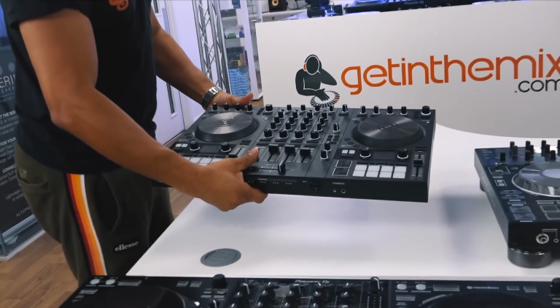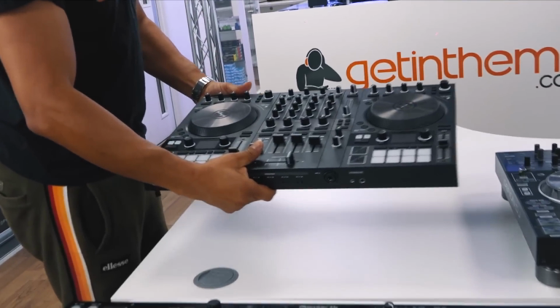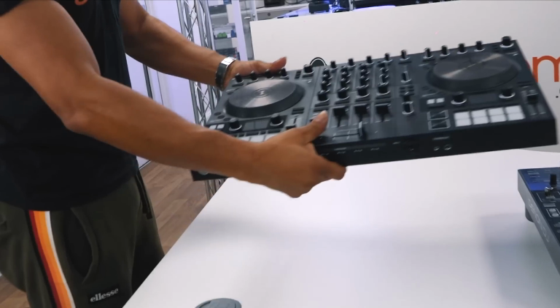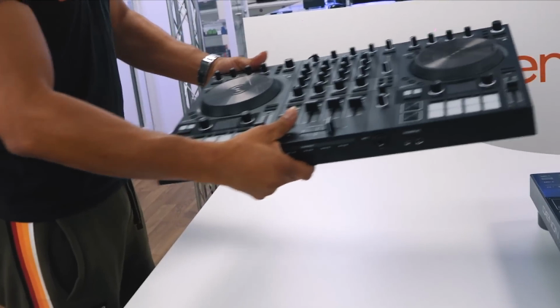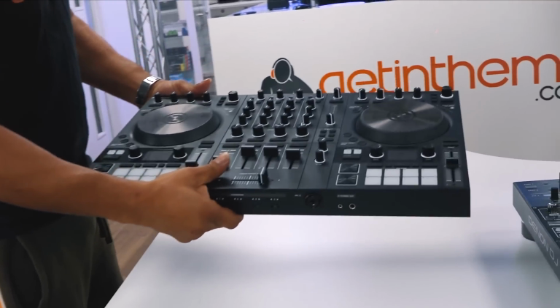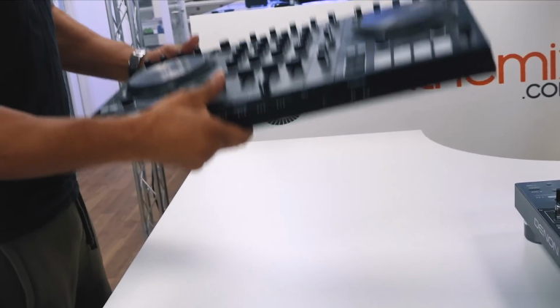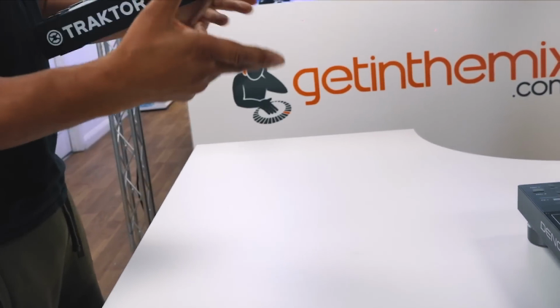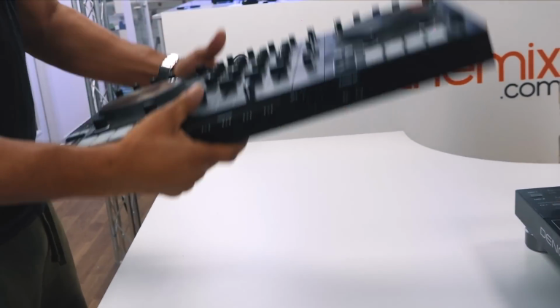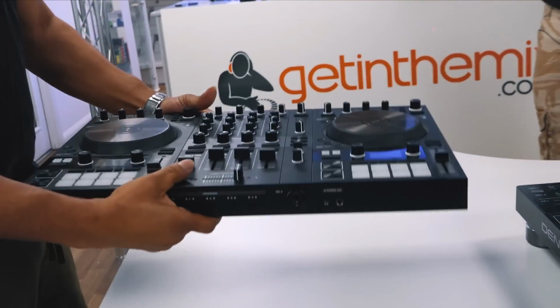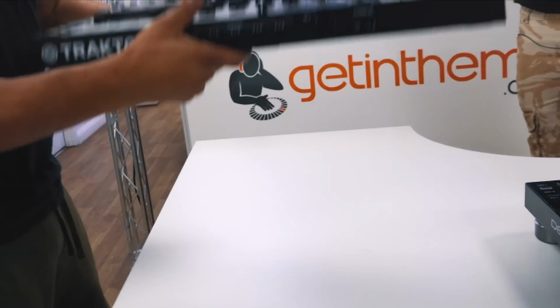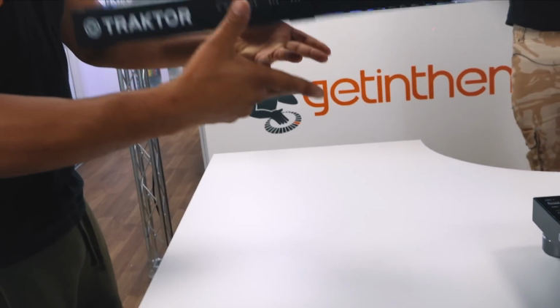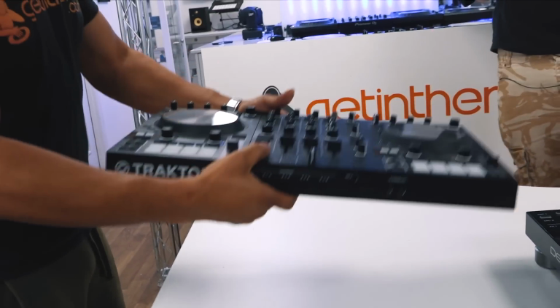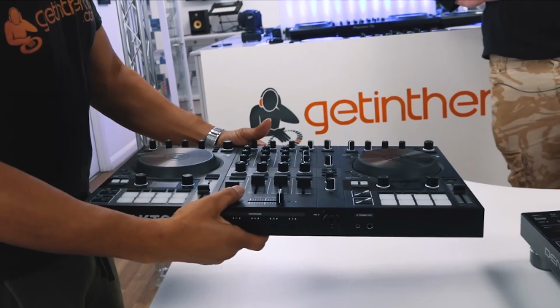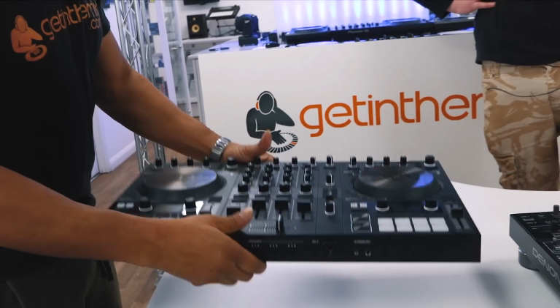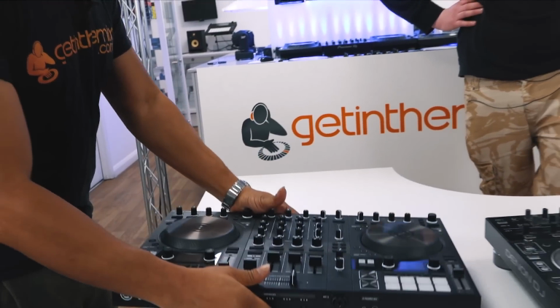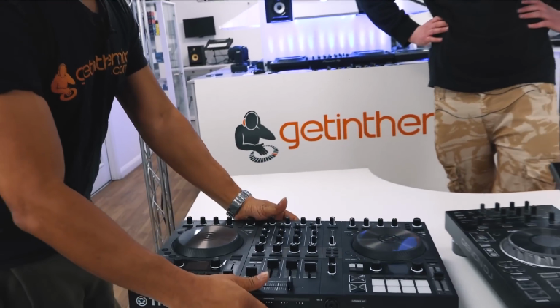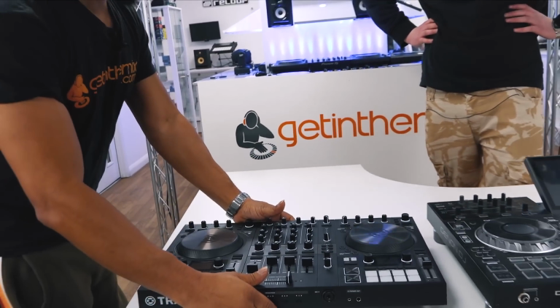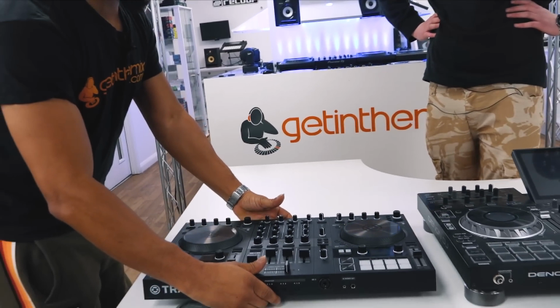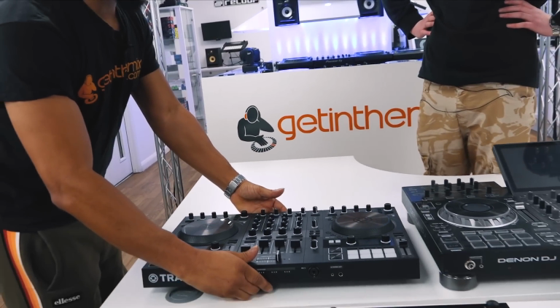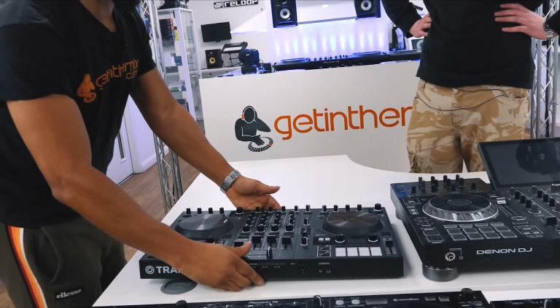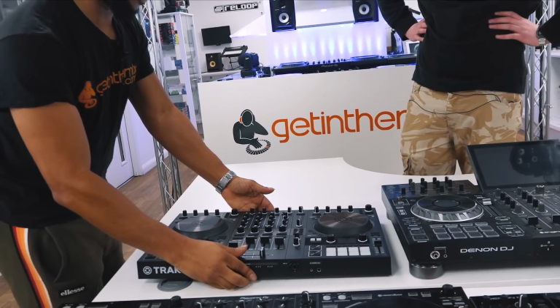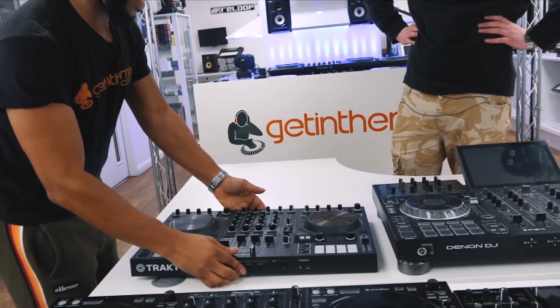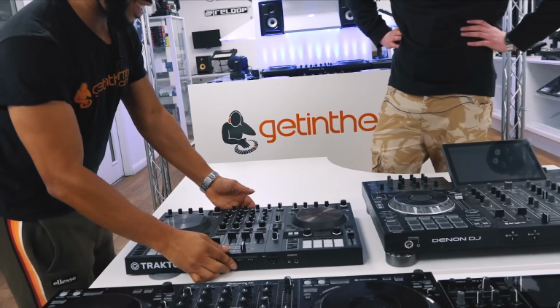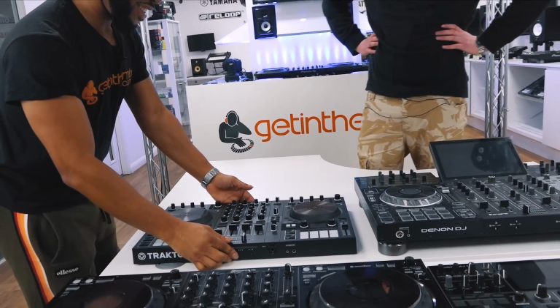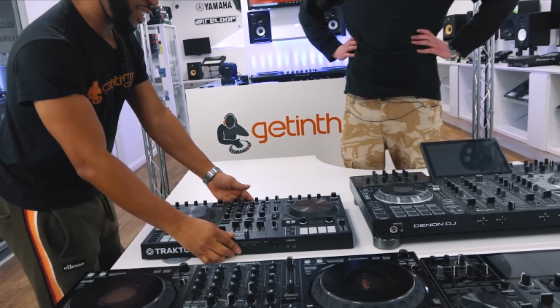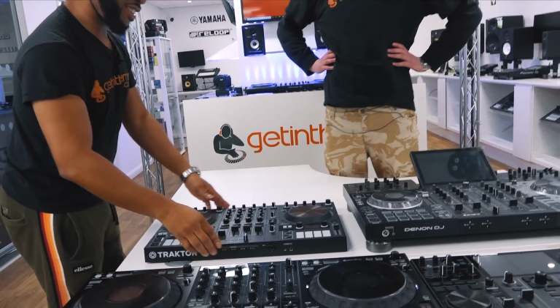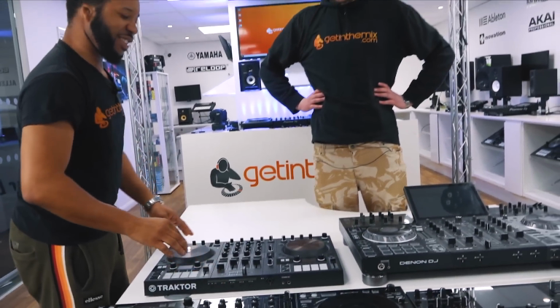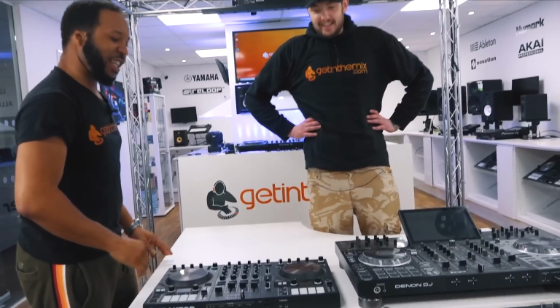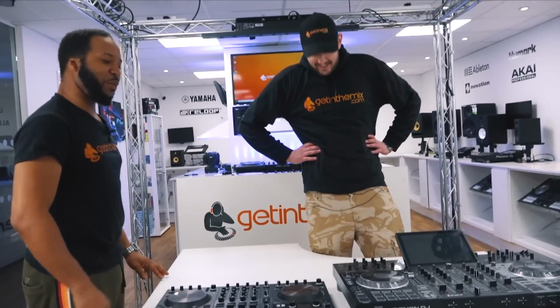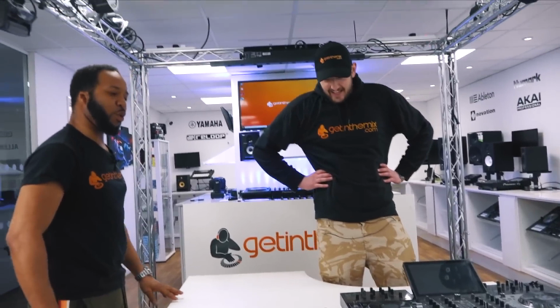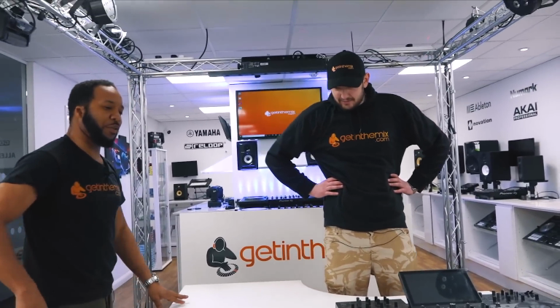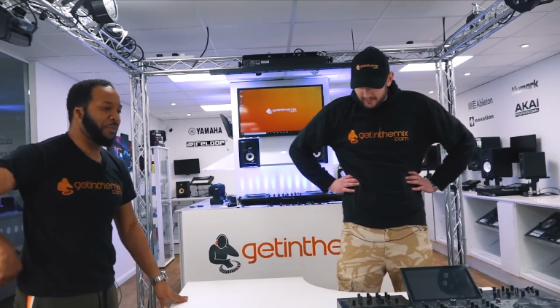Your big clunky one? Look at this one. The Traktor S4. I've chosen the S4.